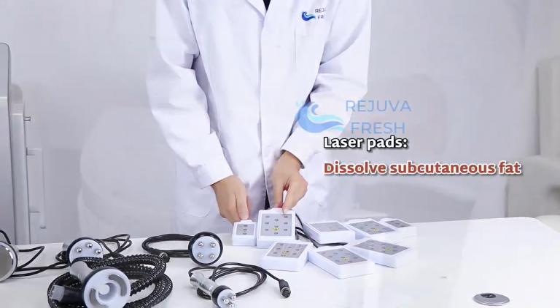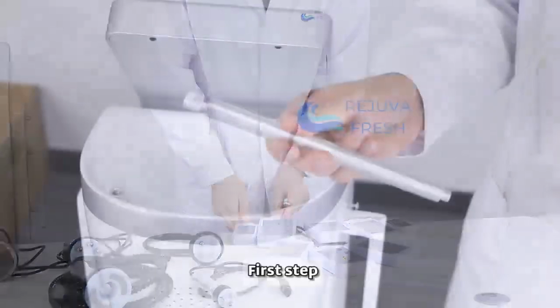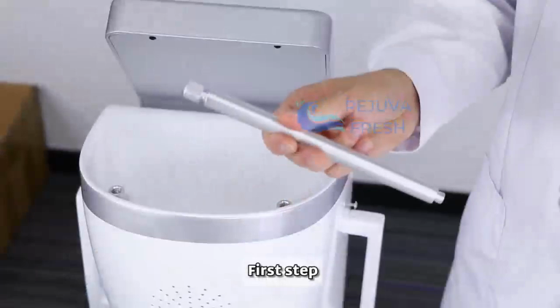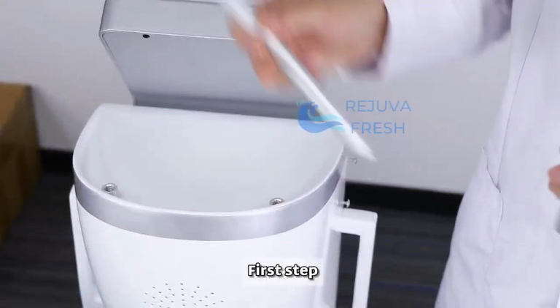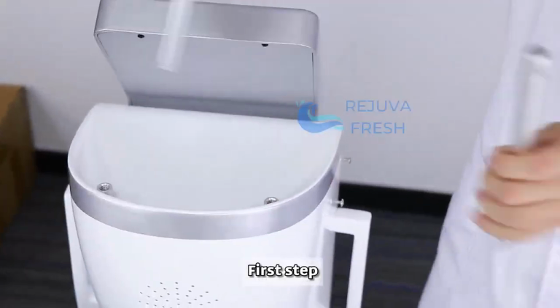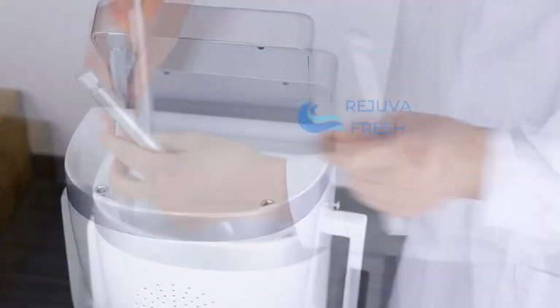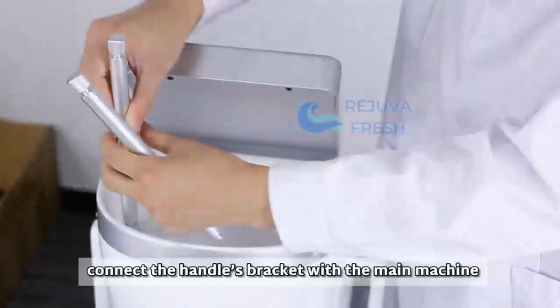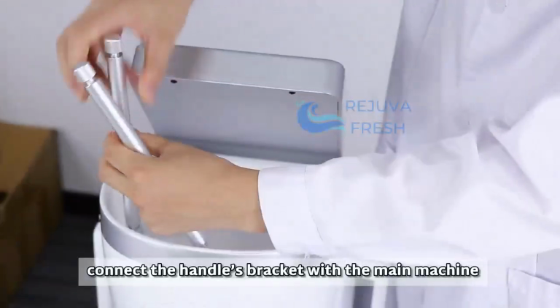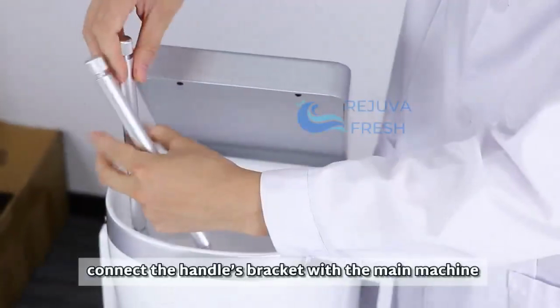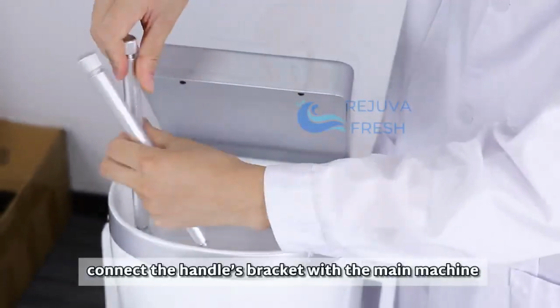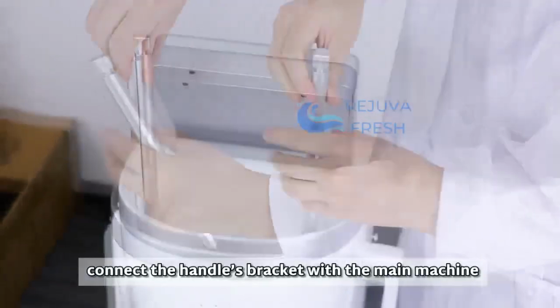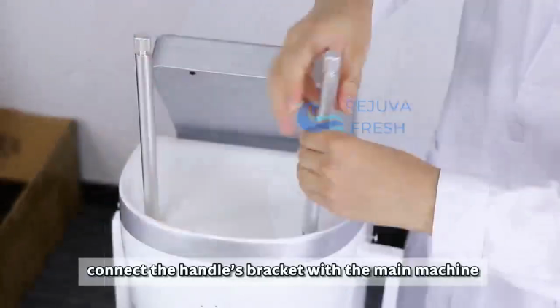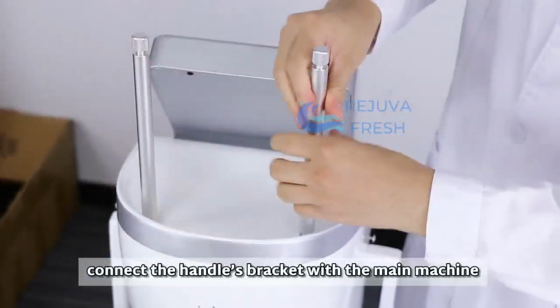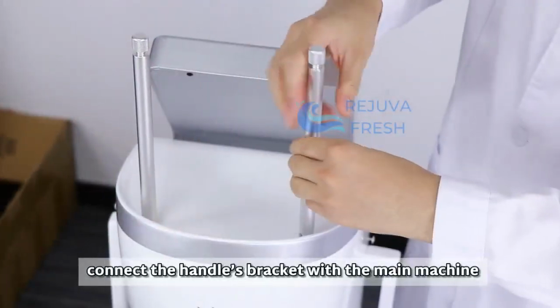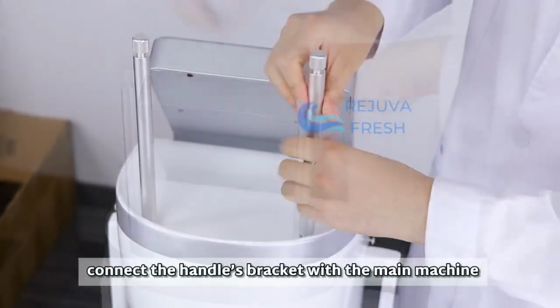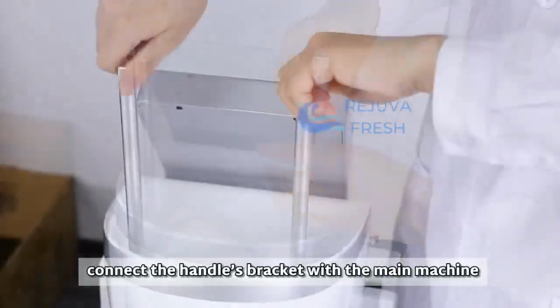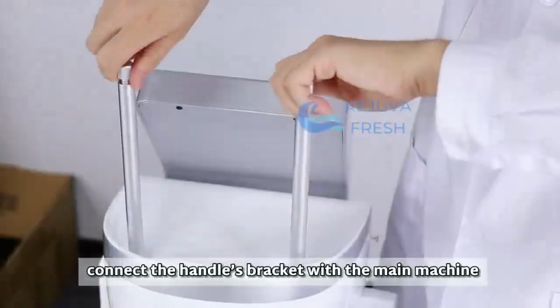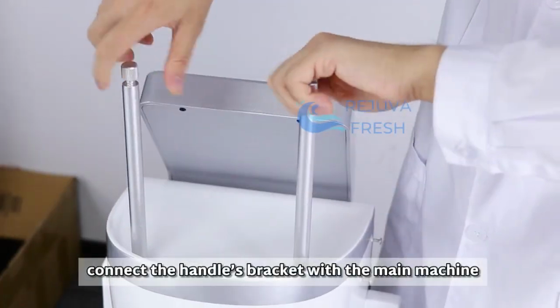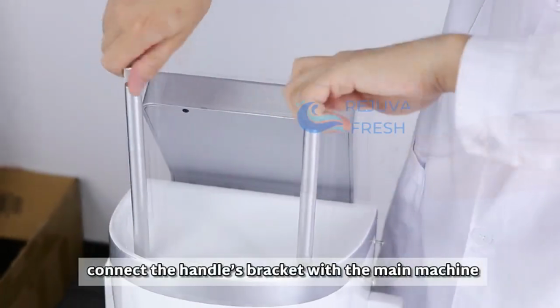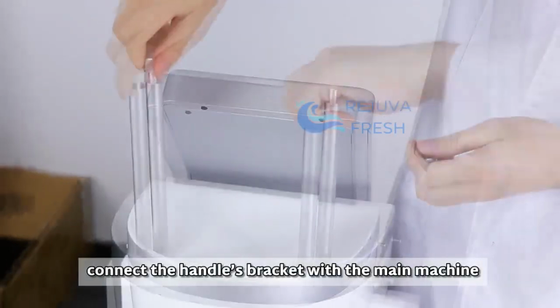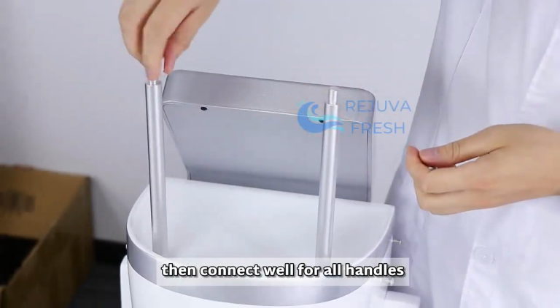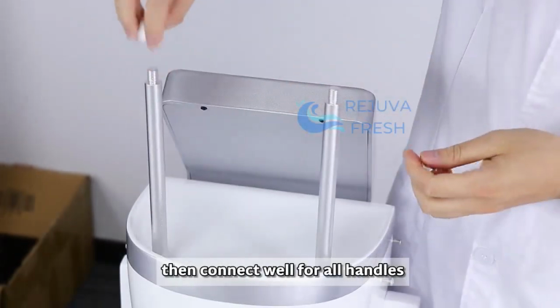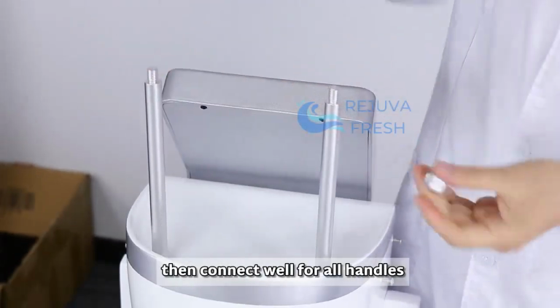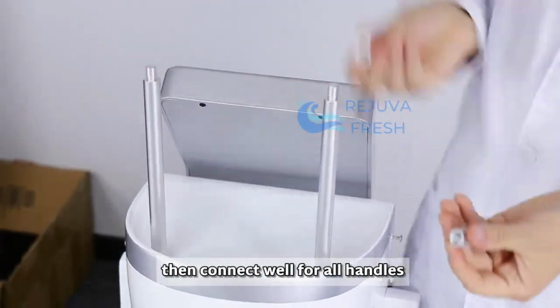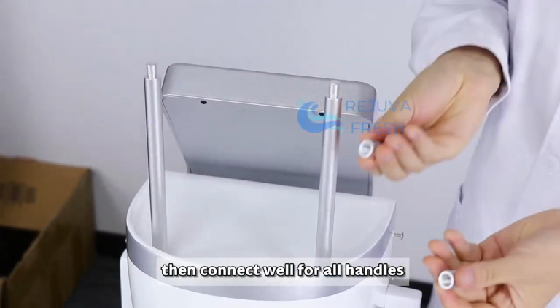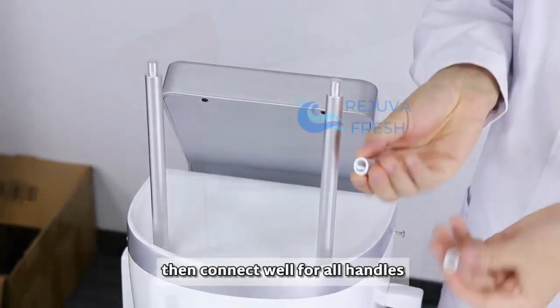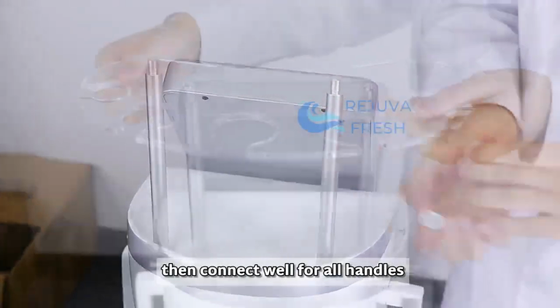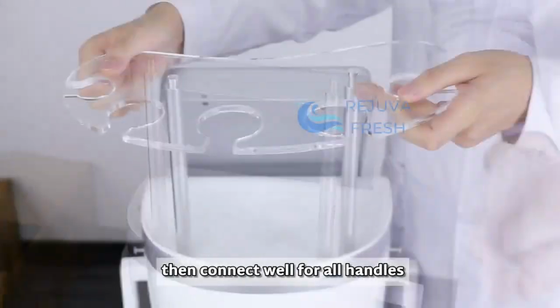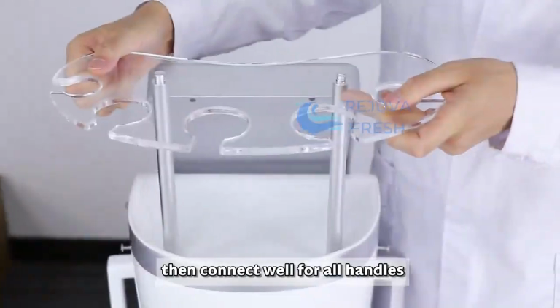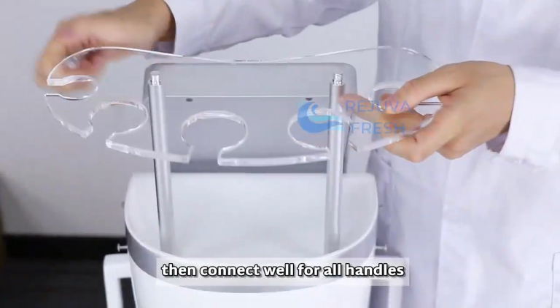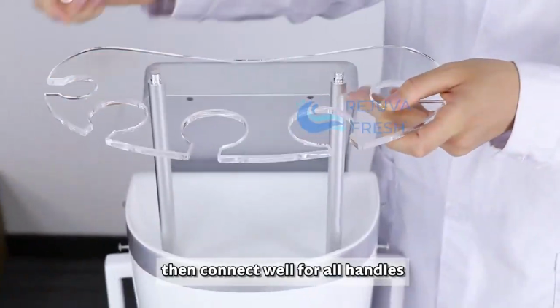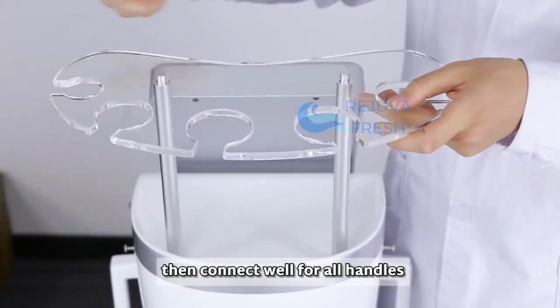First step: connect the handles bracket with the main machine, then connect well for all handles.